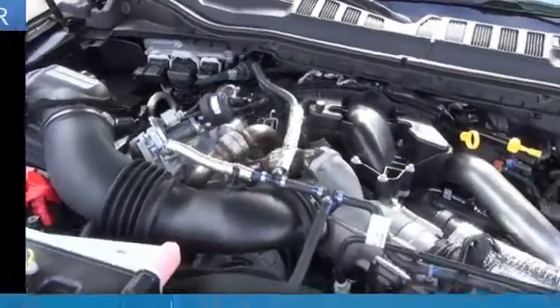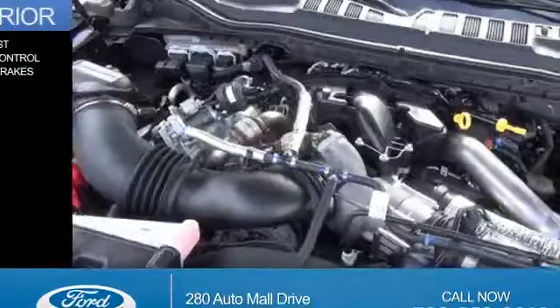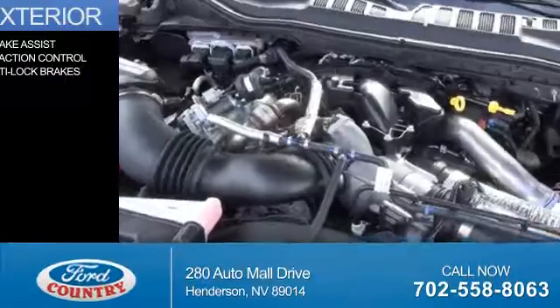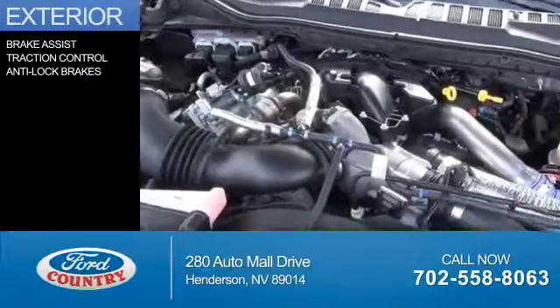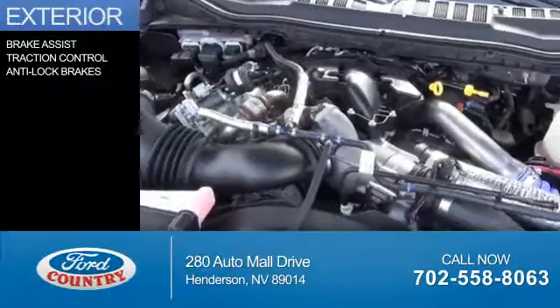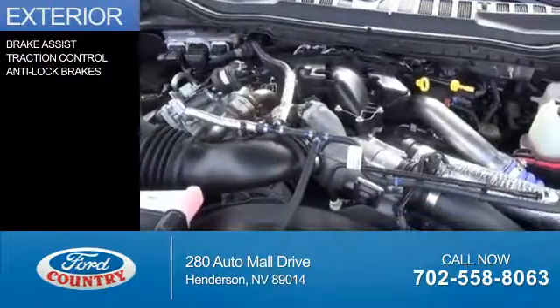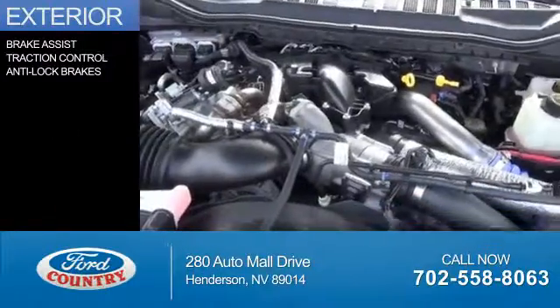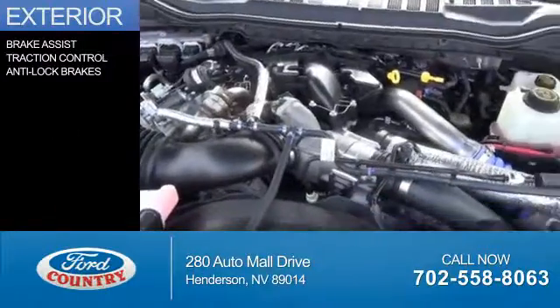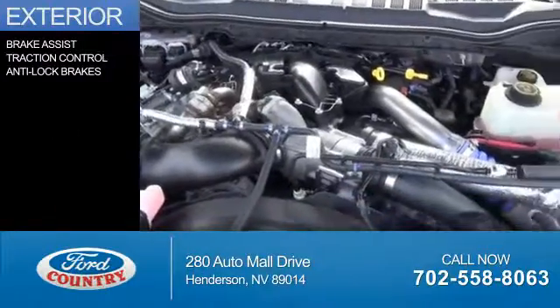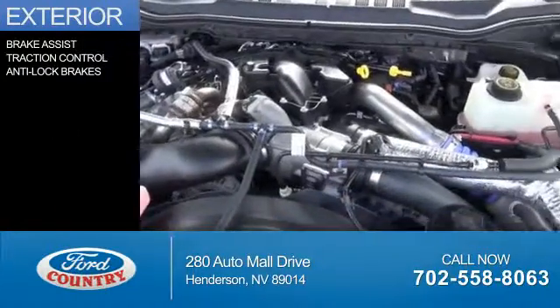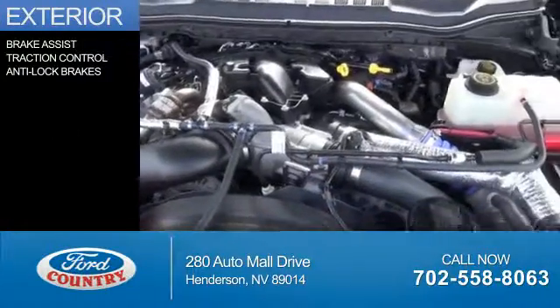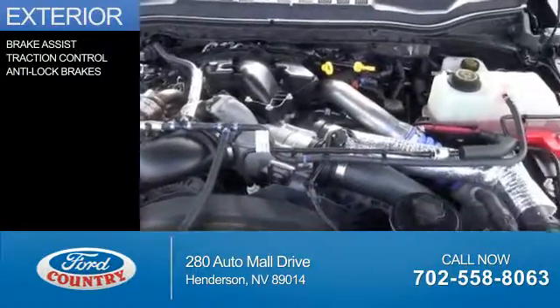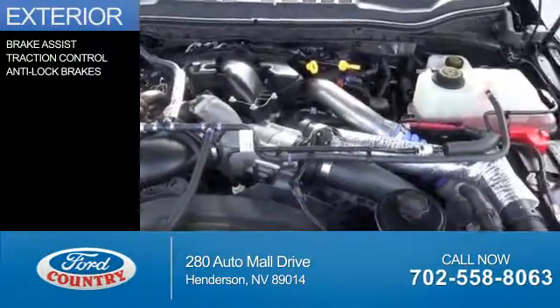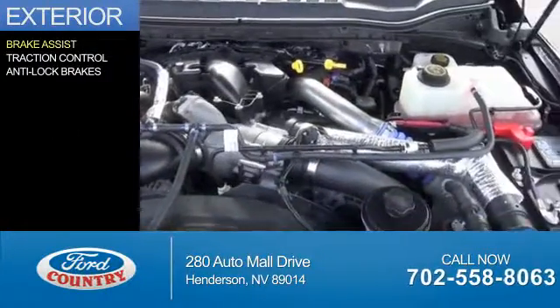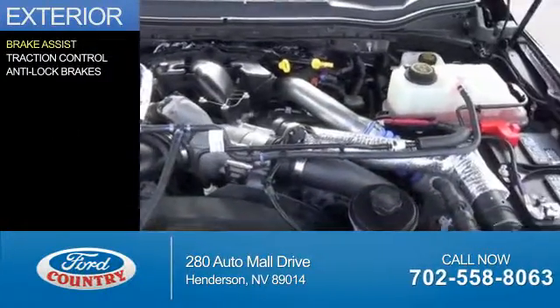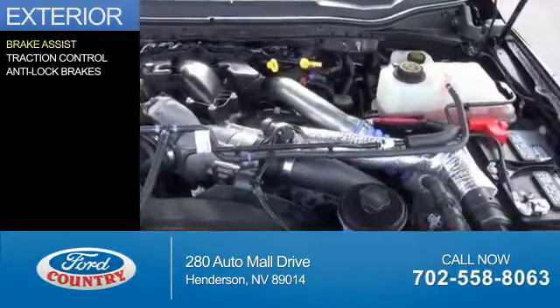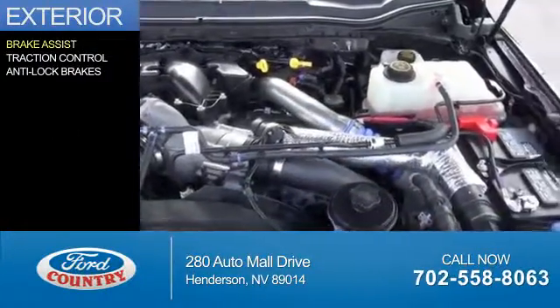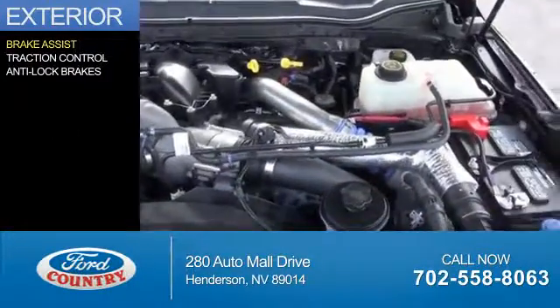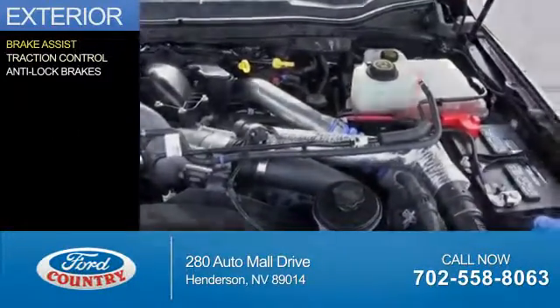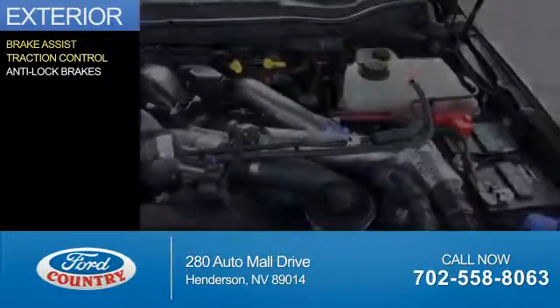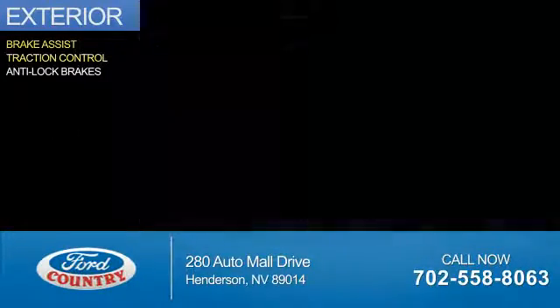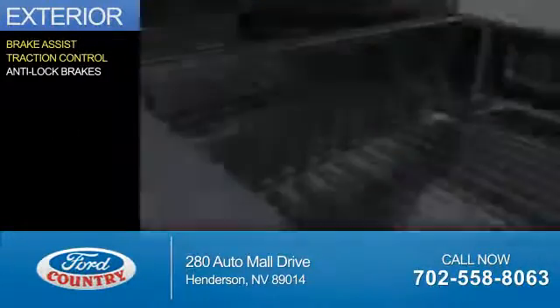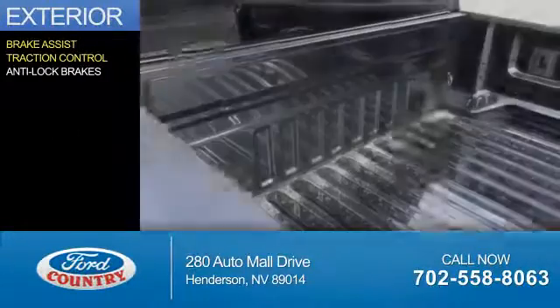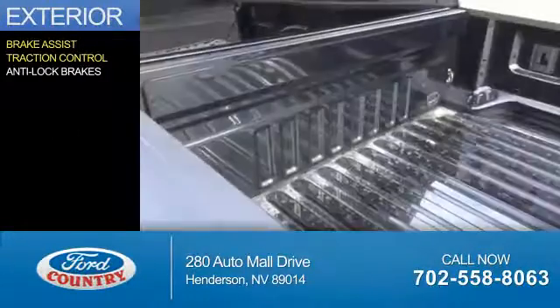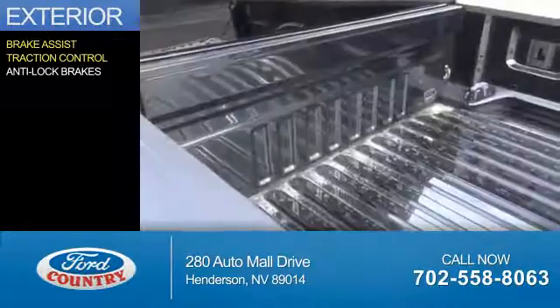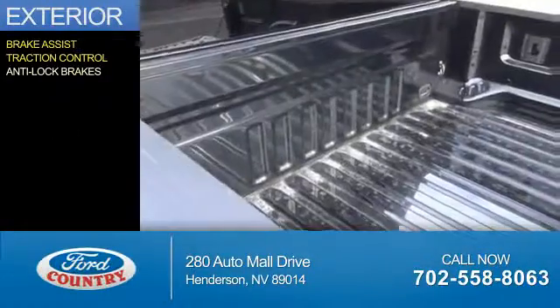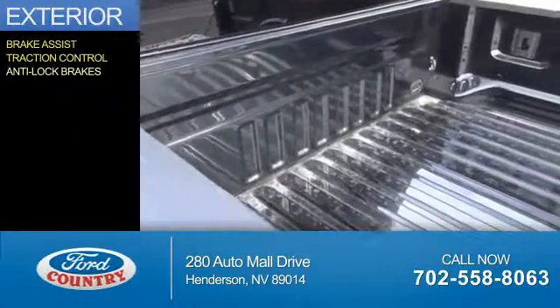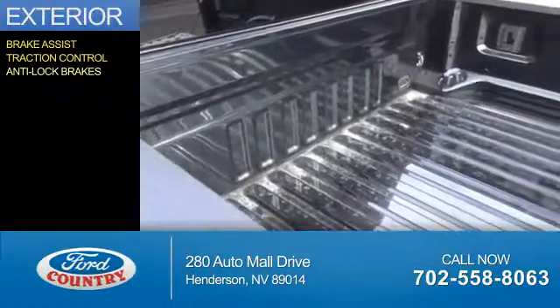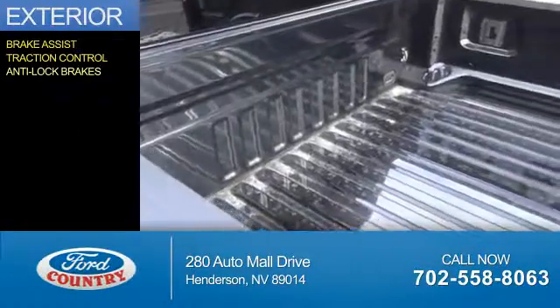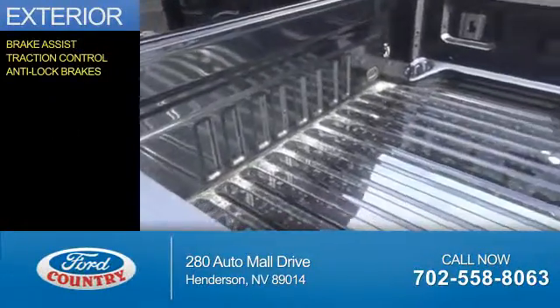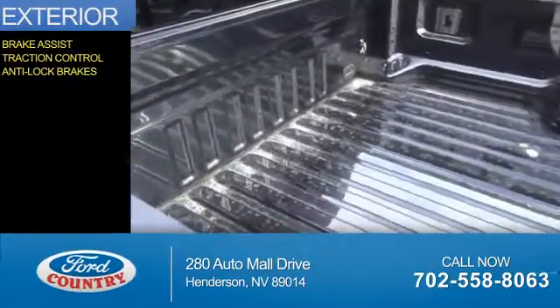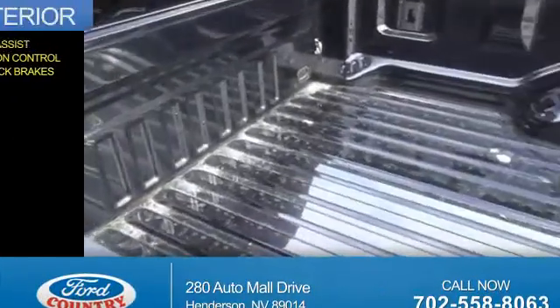The features include brake assist, traction control, and anti-lock brakes.